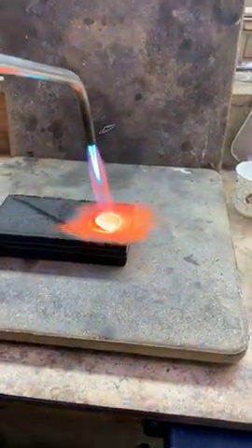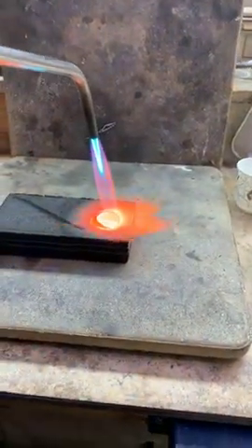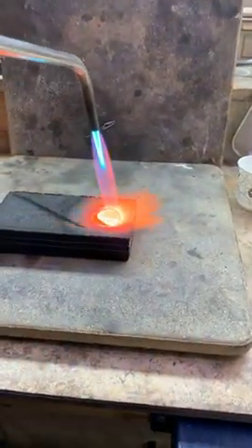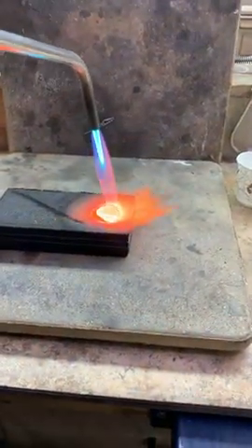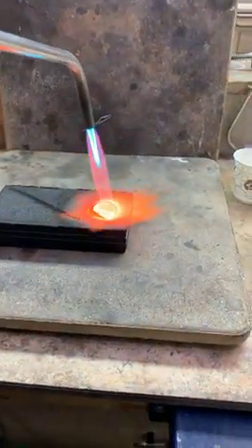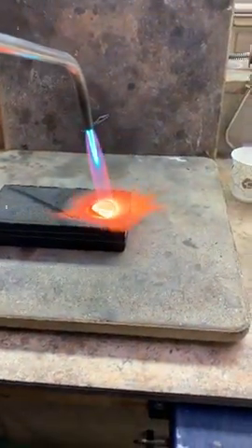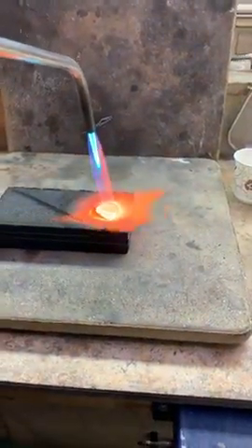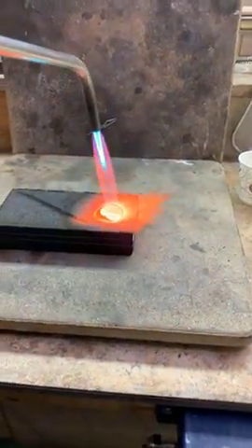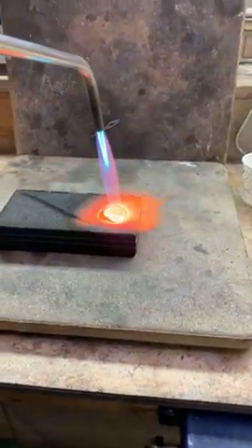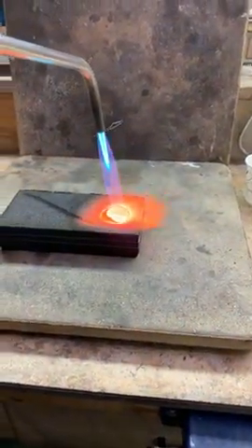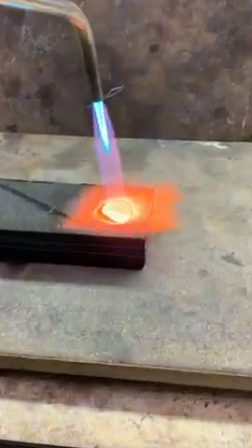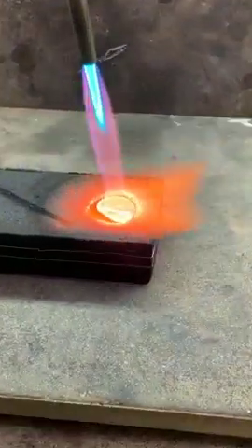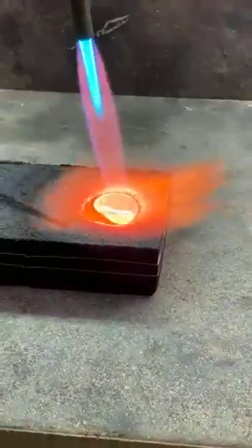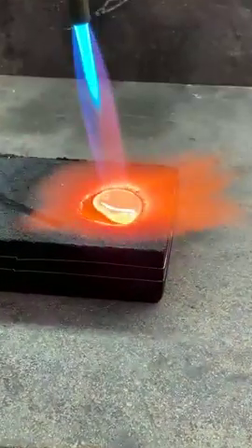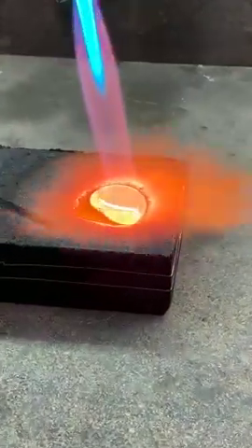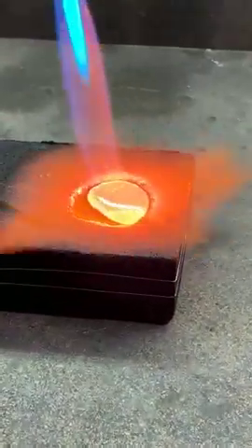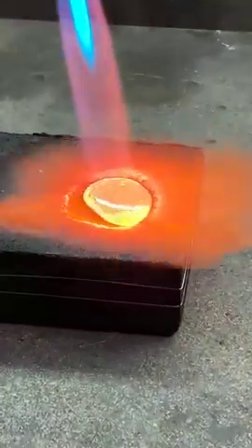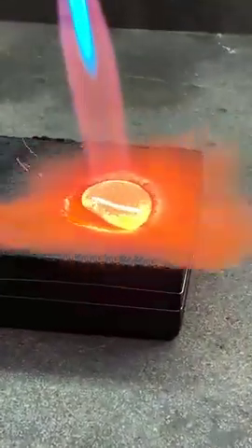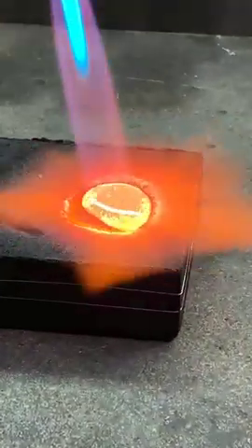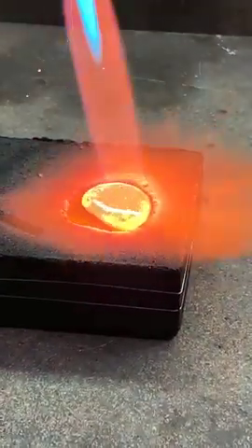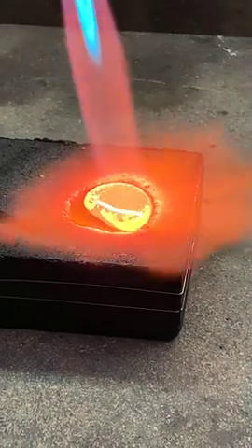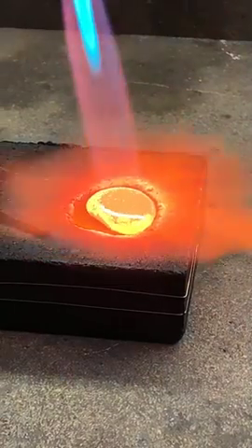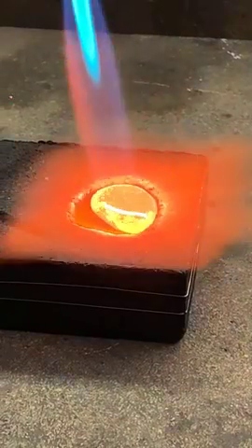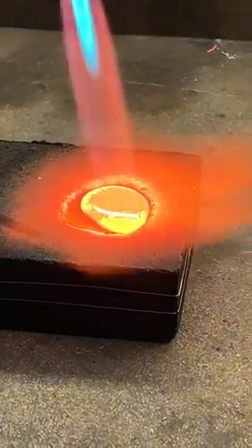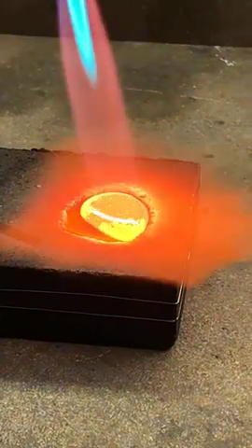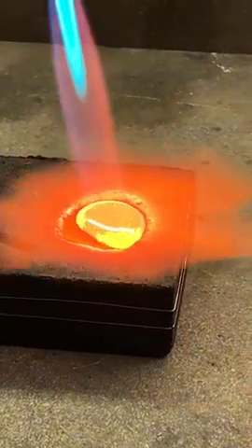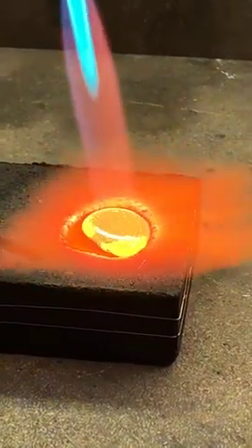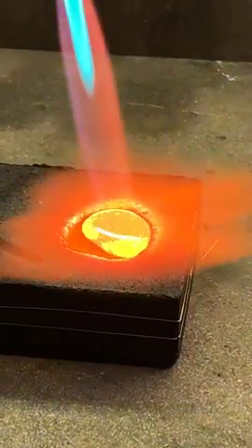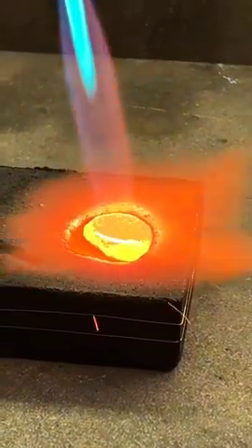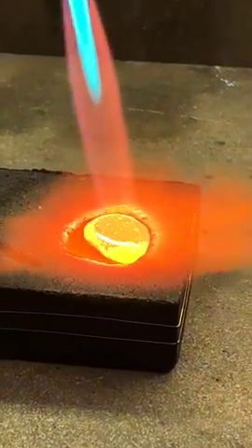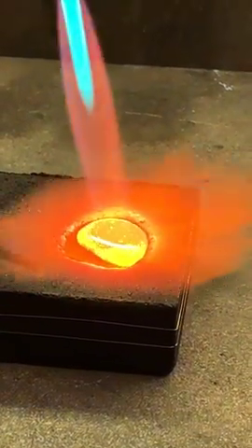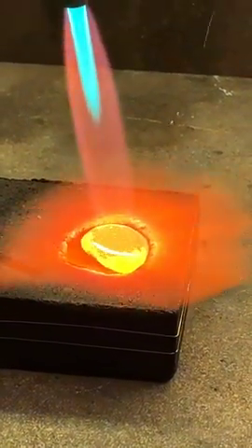It won't form the hole or the eggshell finish while it's still hot and liquid. It has to cool off a little bit.